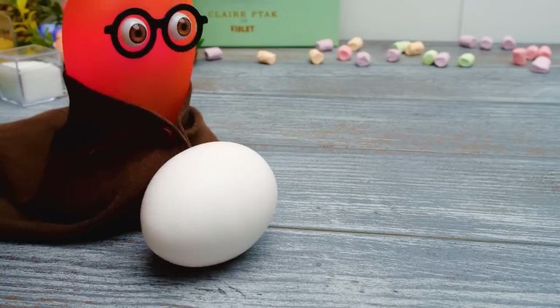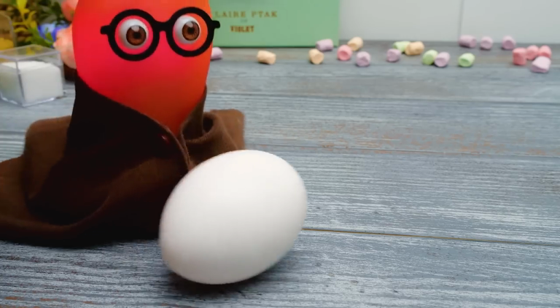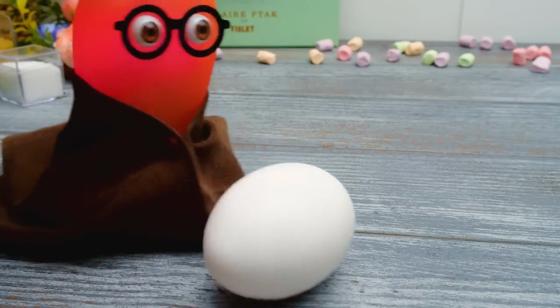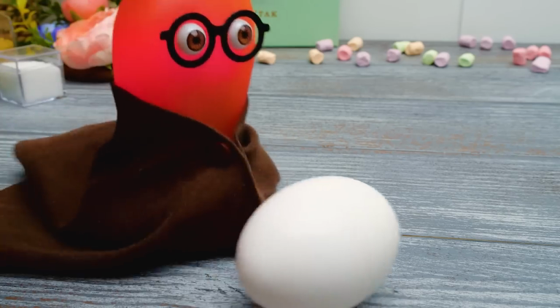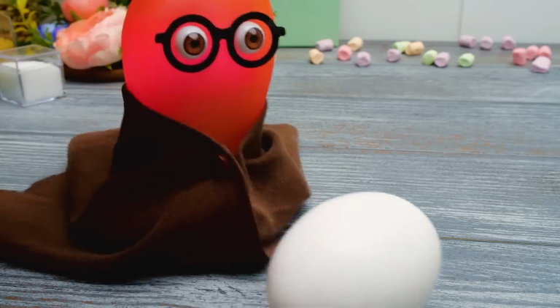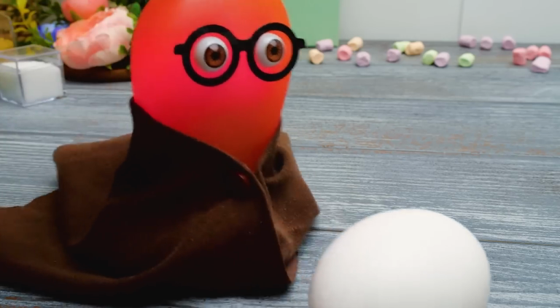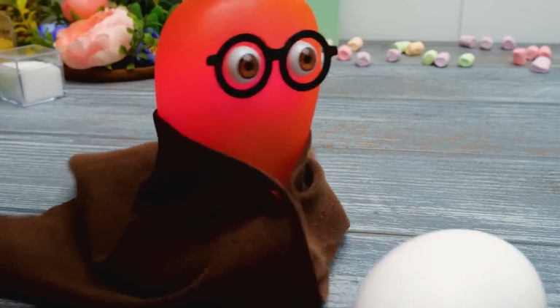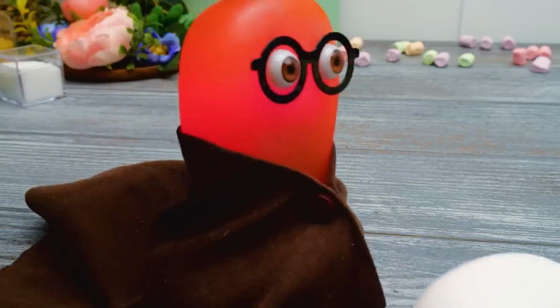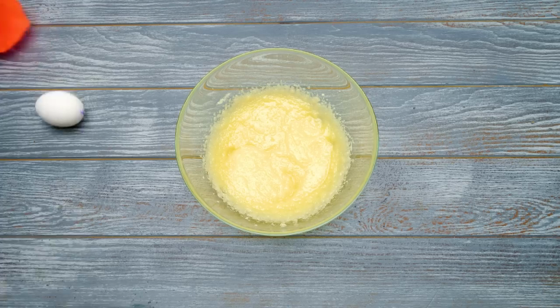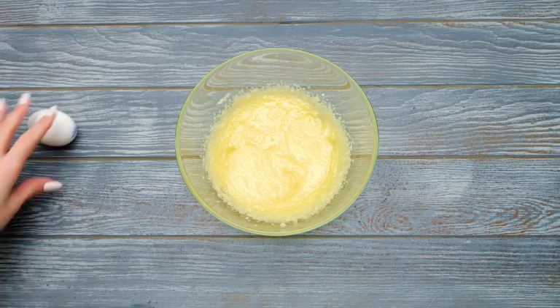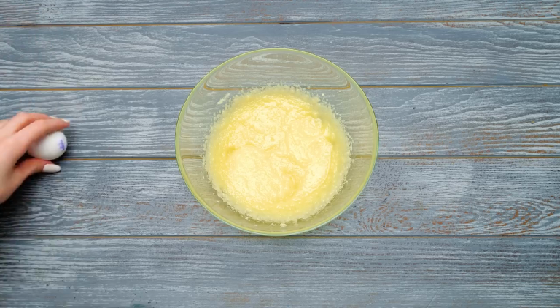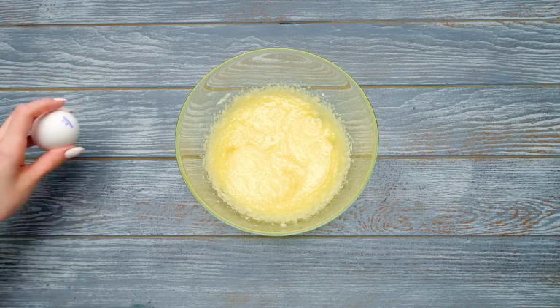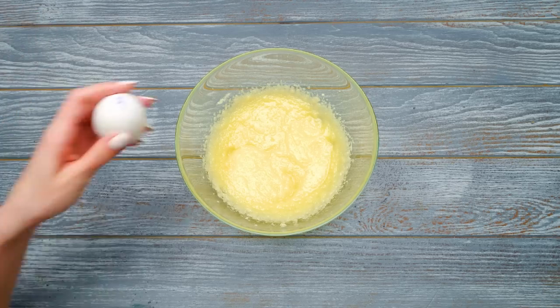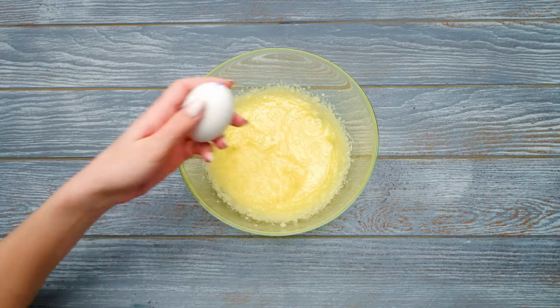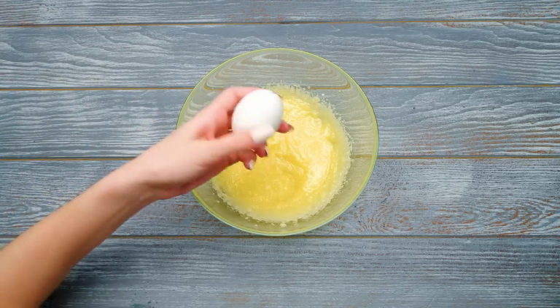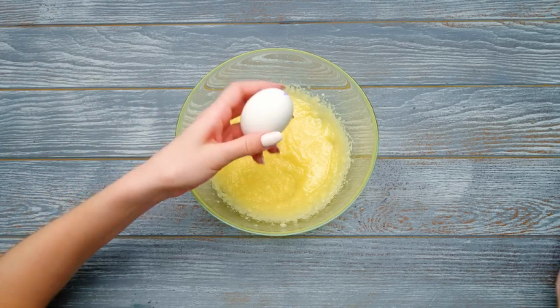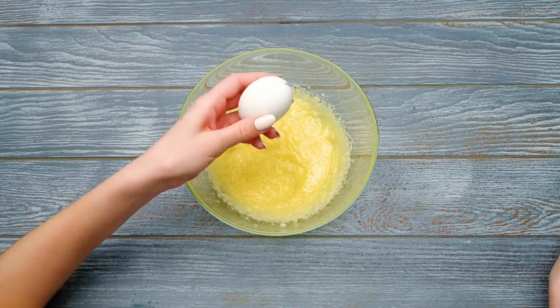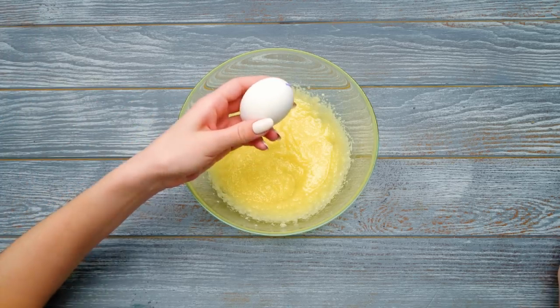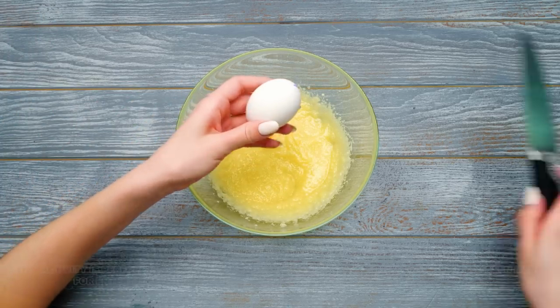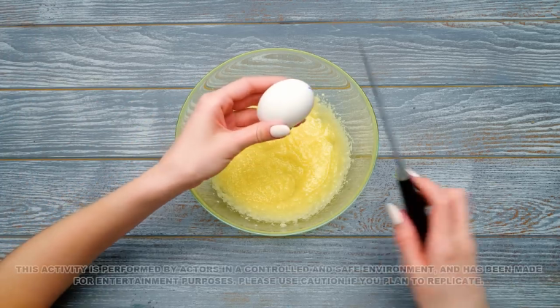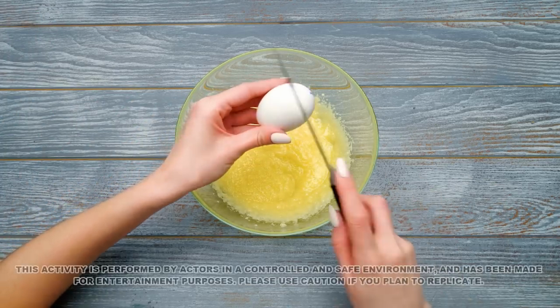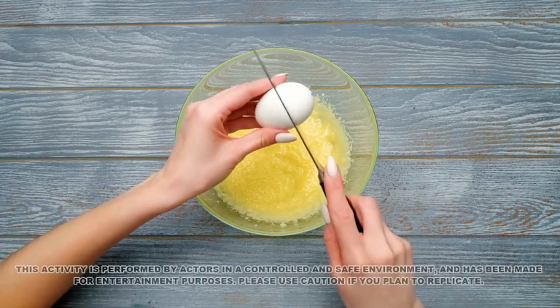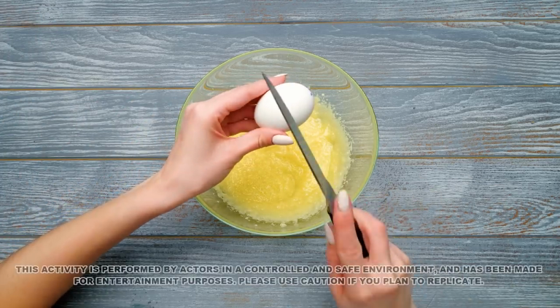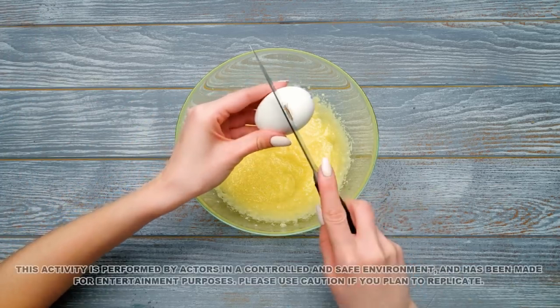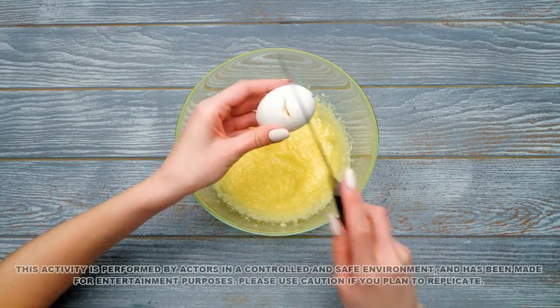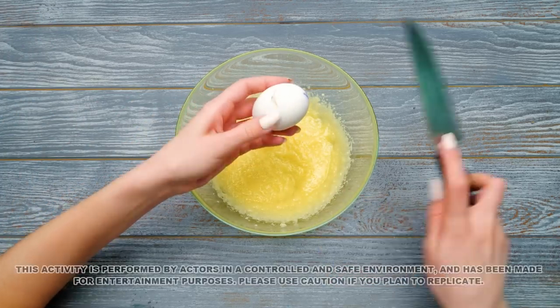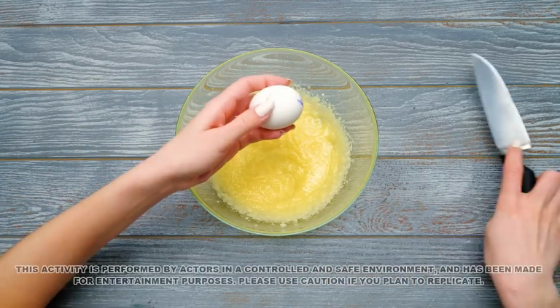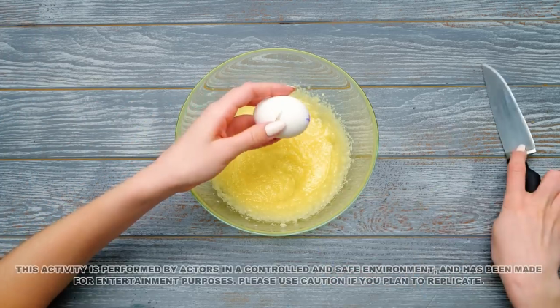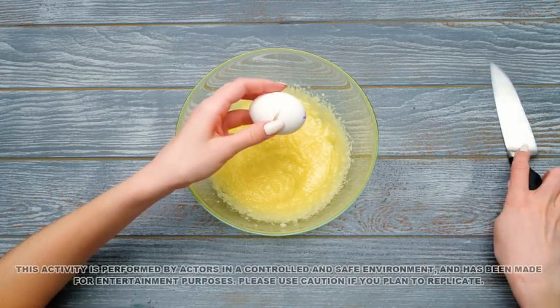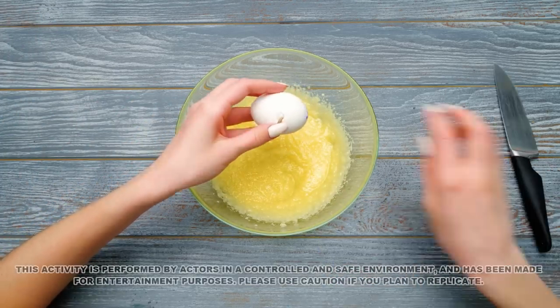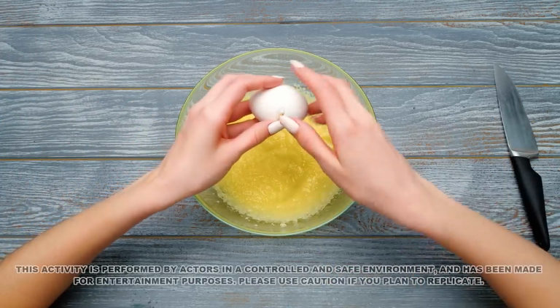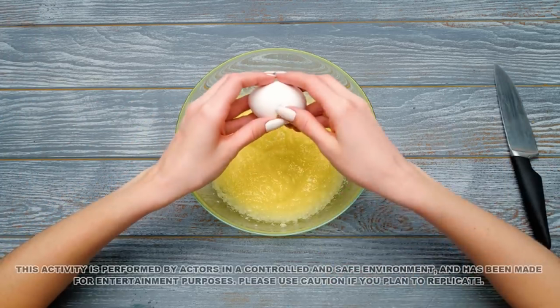I've been saving some eggs here! Let's crack them one by one. Try not to get any eggshell into the mix.